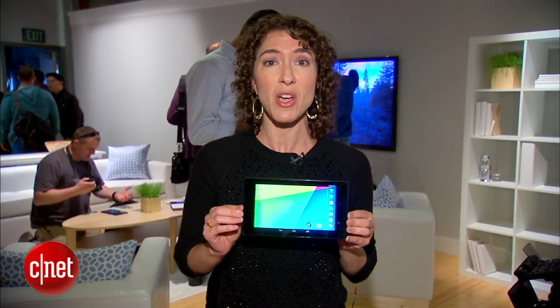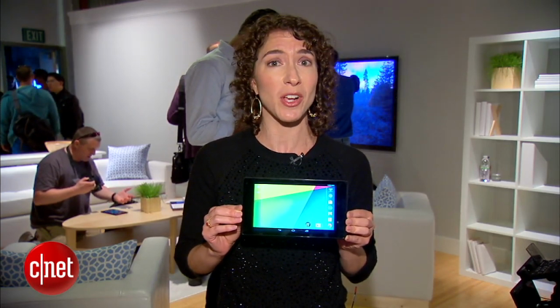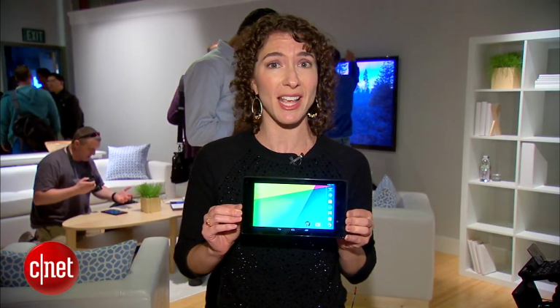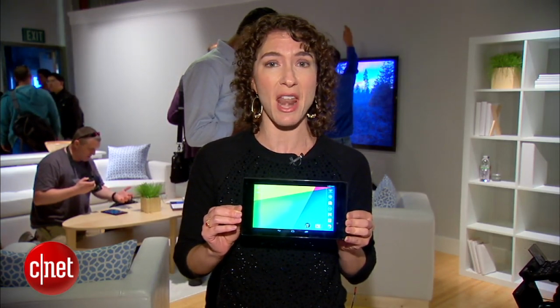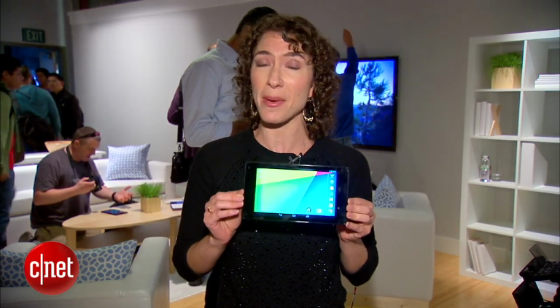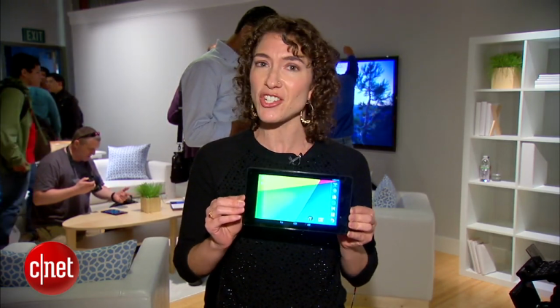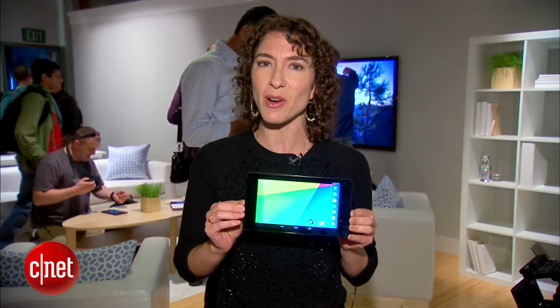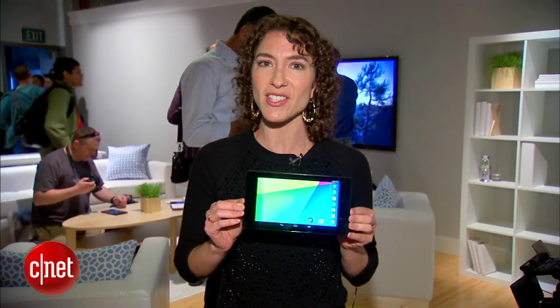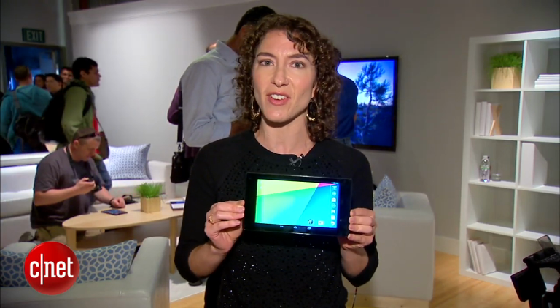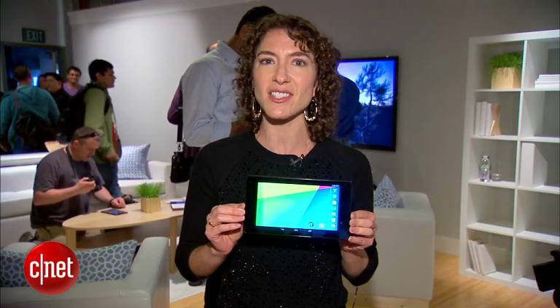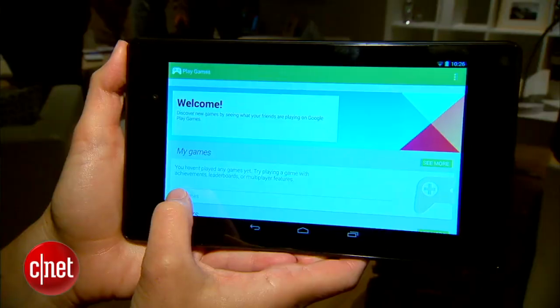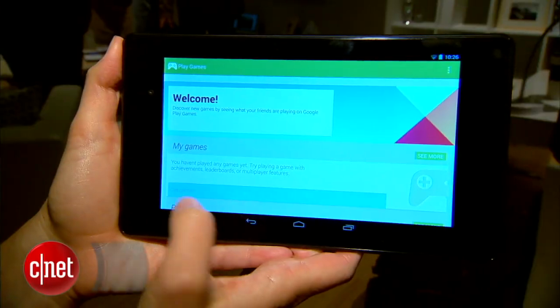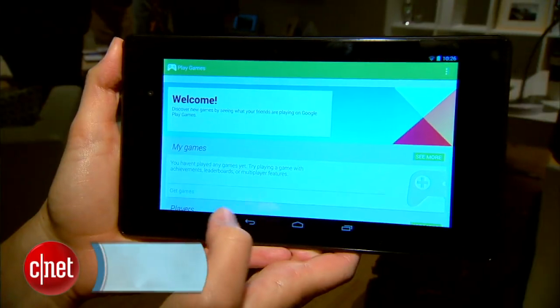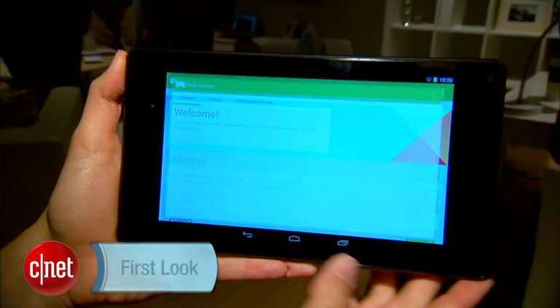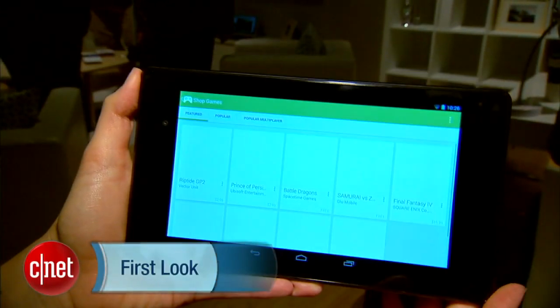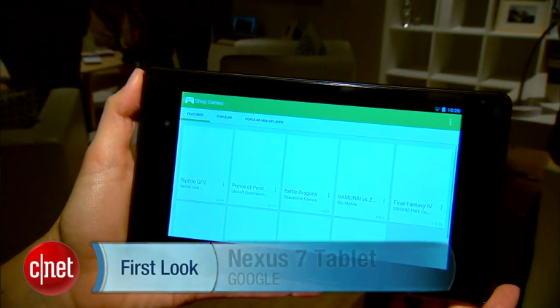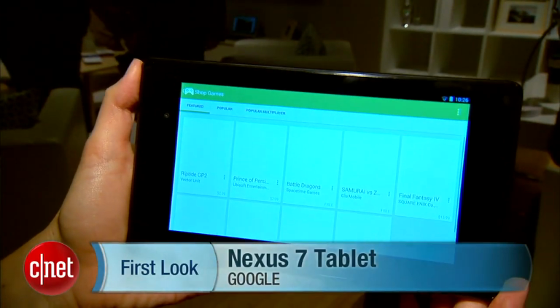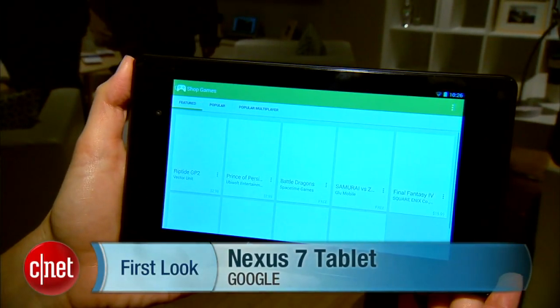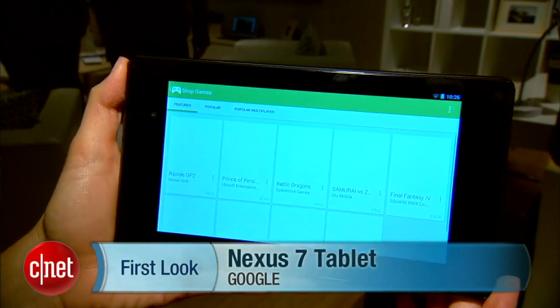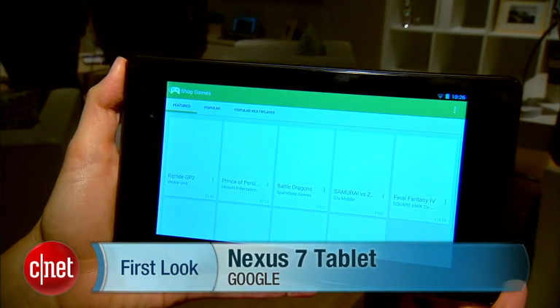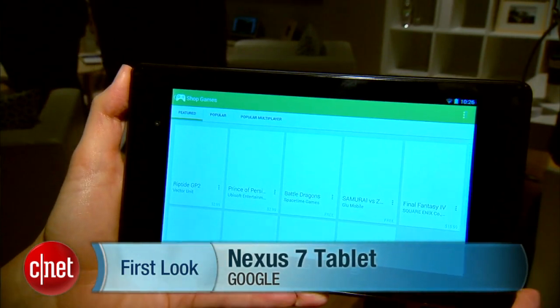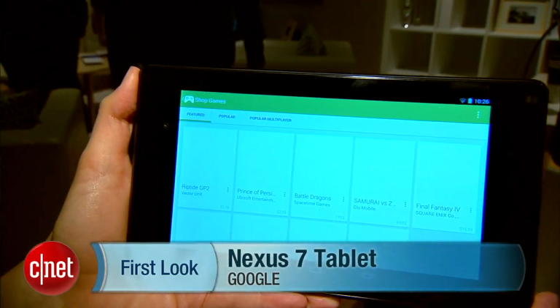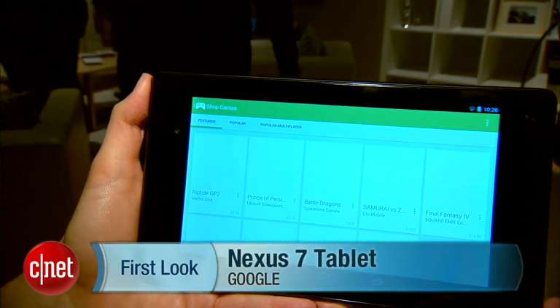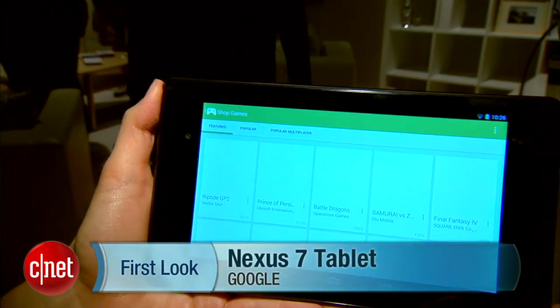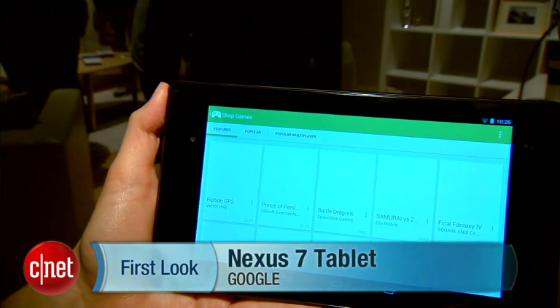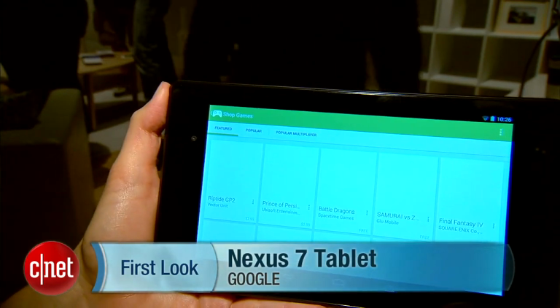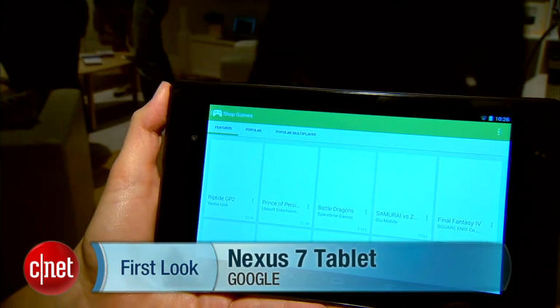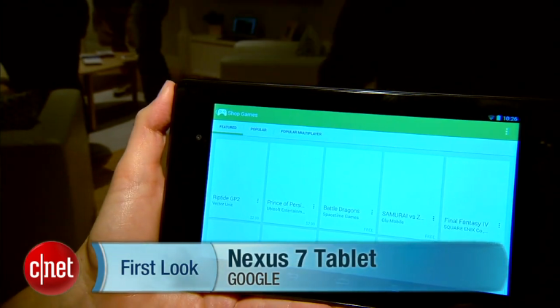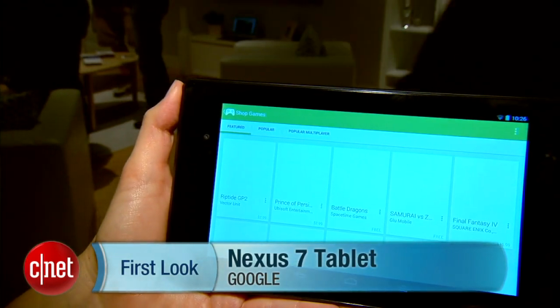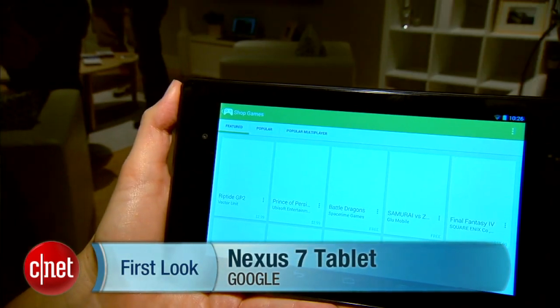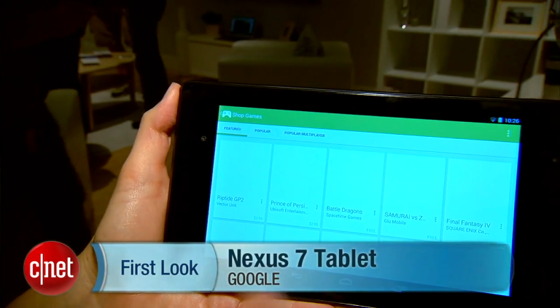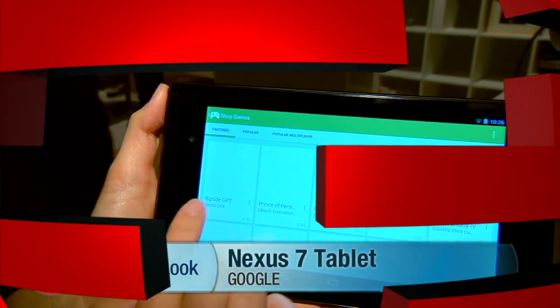We're gonna get much deeper on this device, so stick around with CNET. I'm Jessica Dahlcourt. You can catch our hands-on at CNET.com.